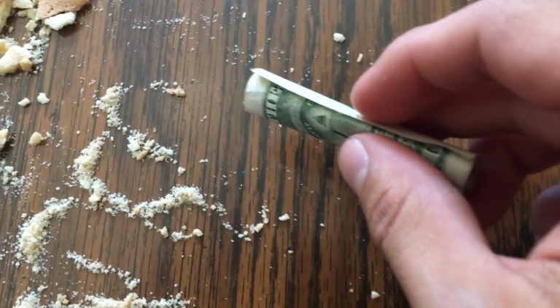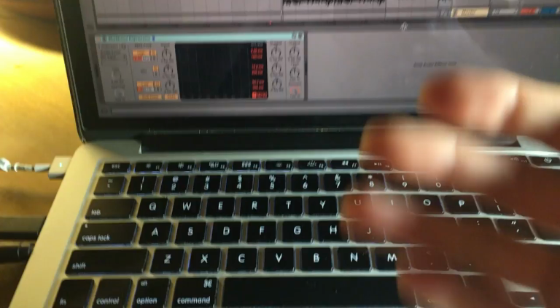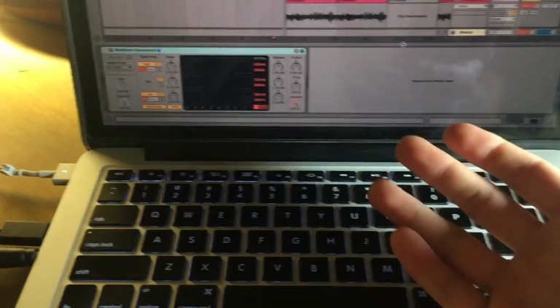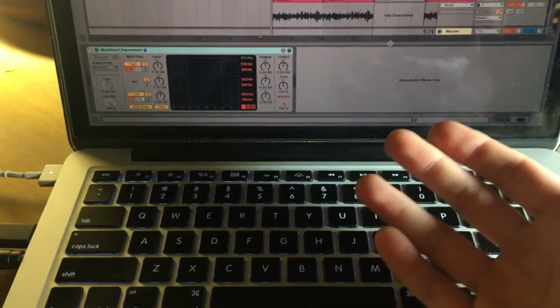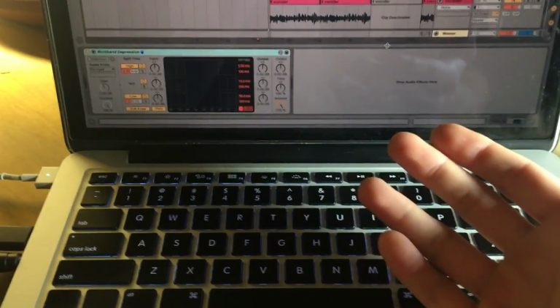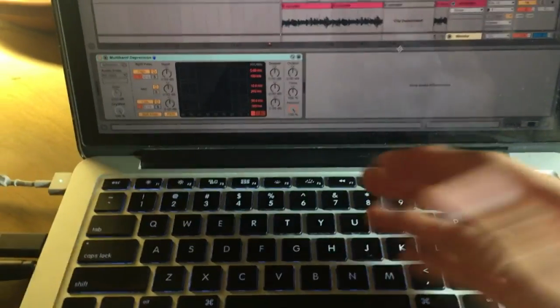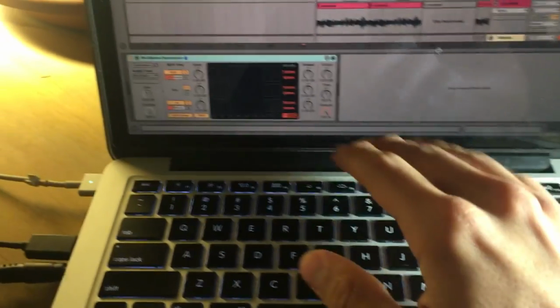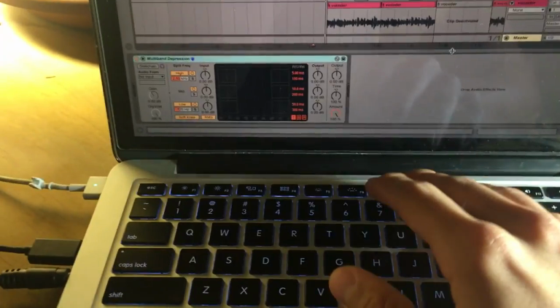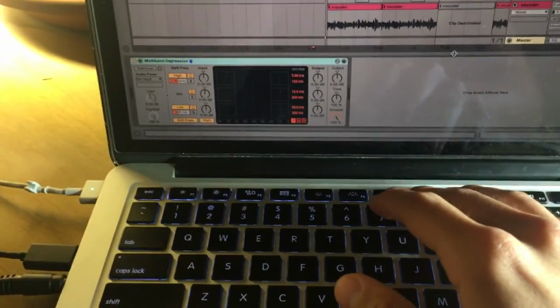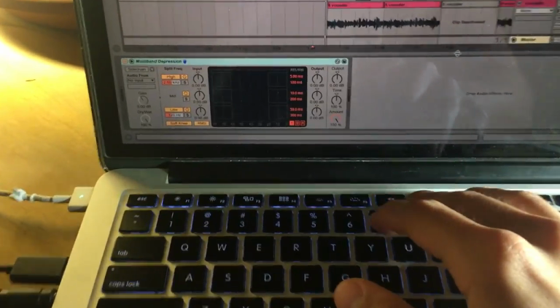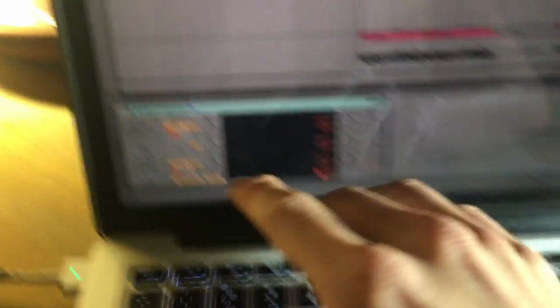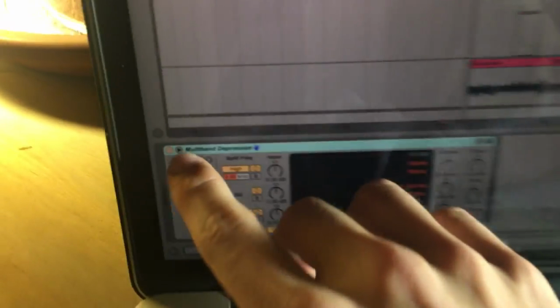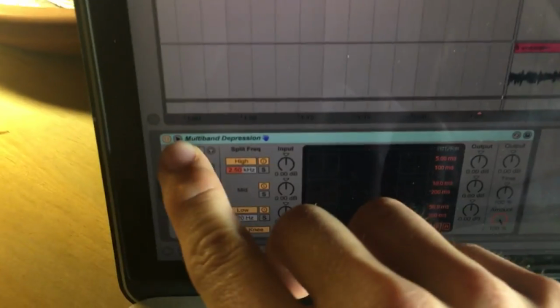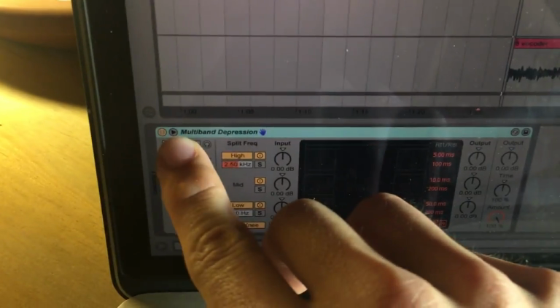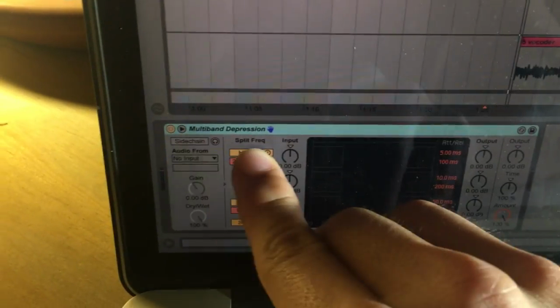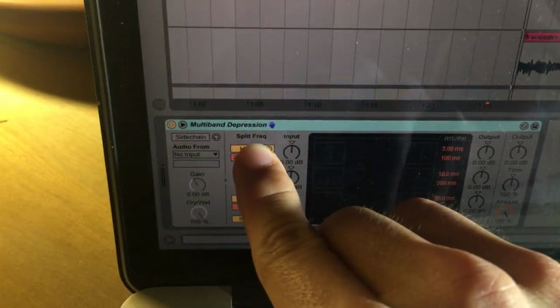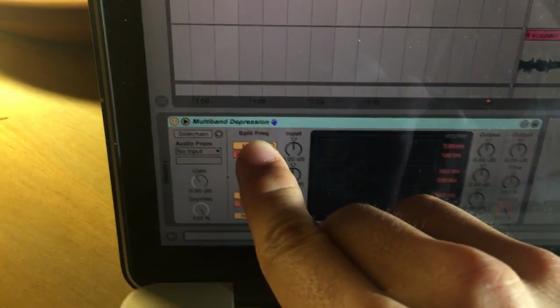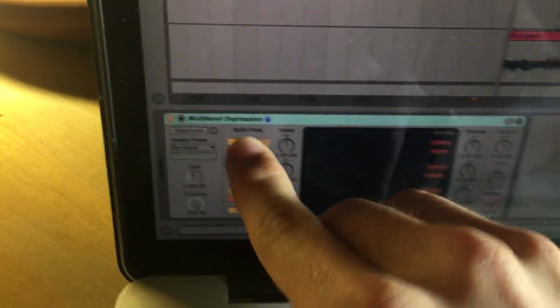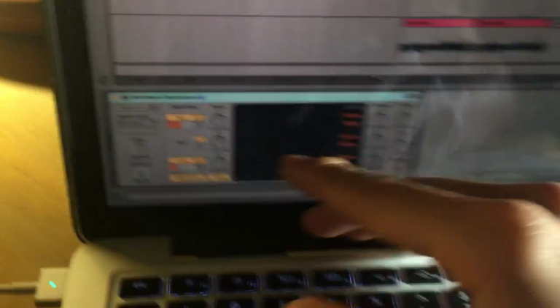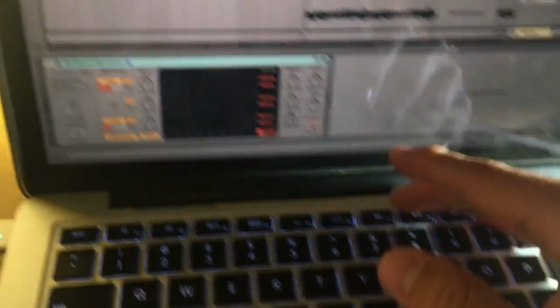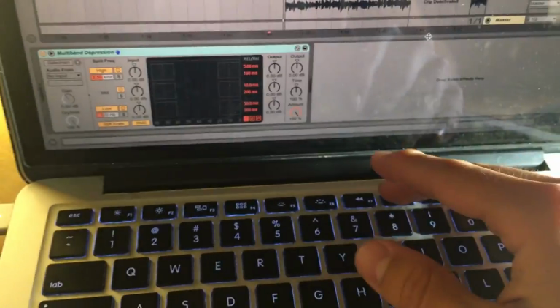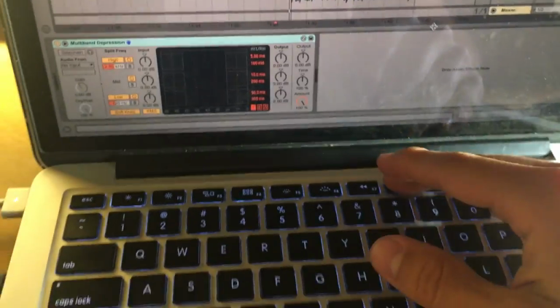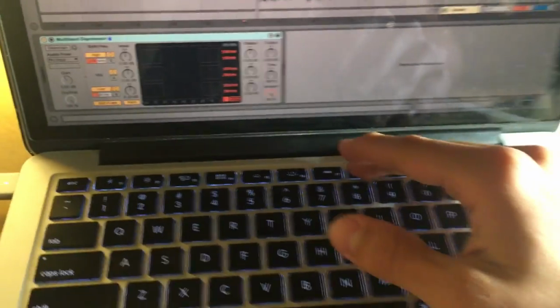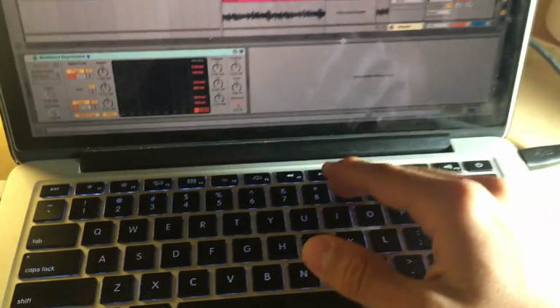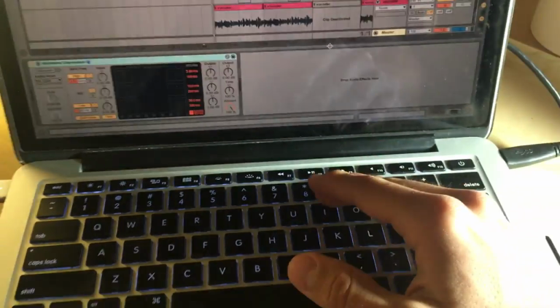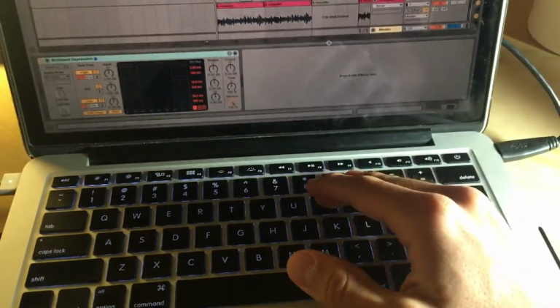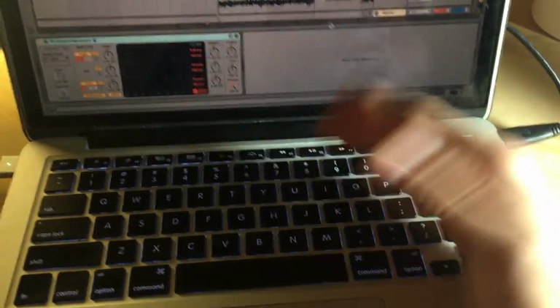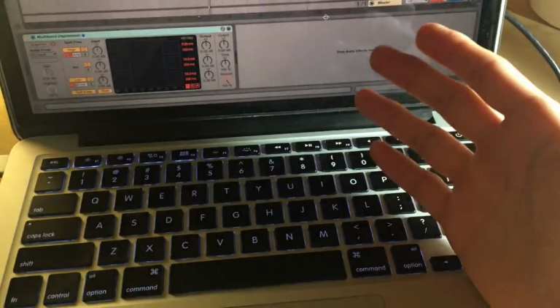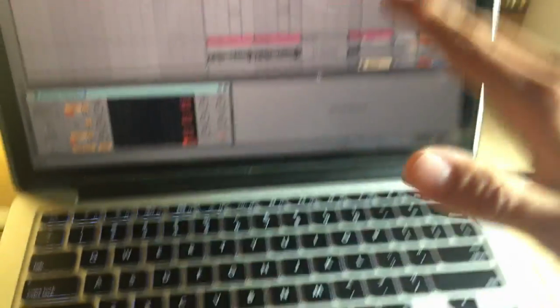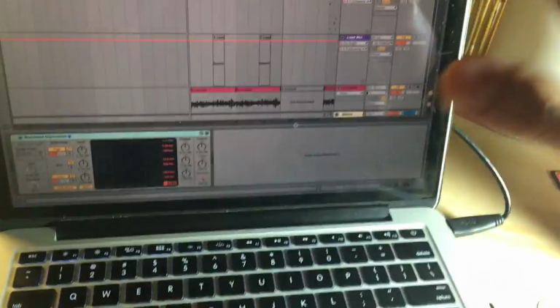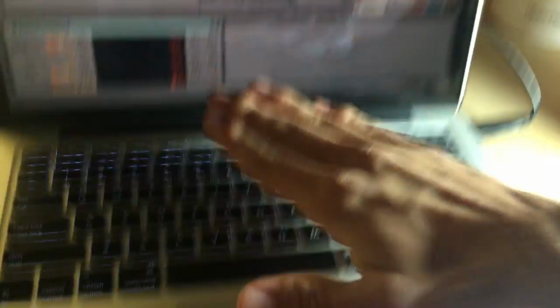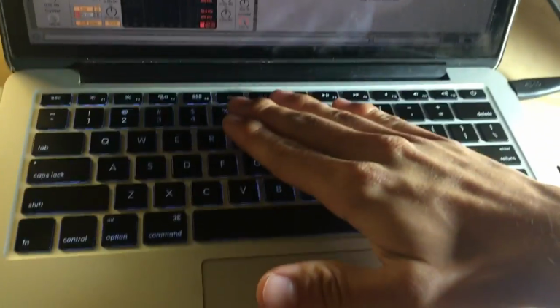And lastly, to master the entire mix, just add some multiband compression to every channel, and you've got yourself a Daft Punk track.